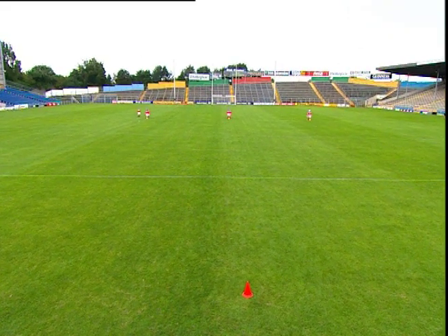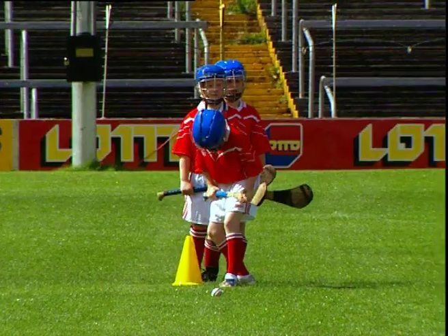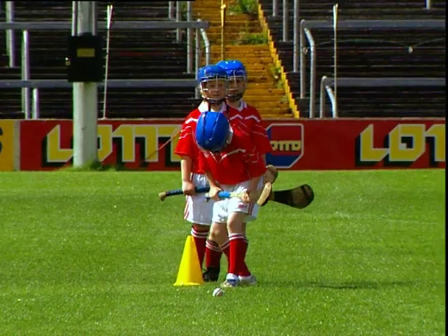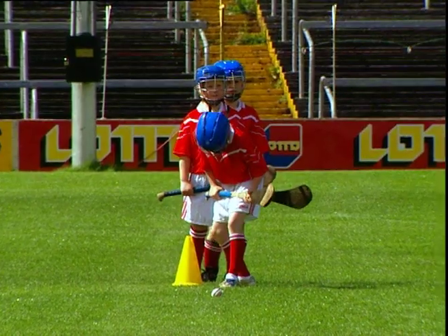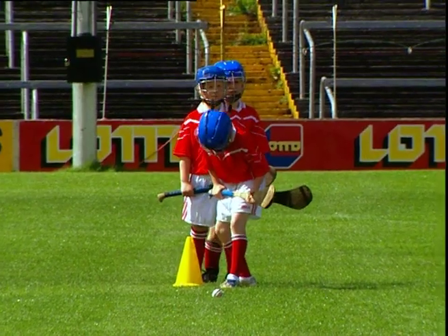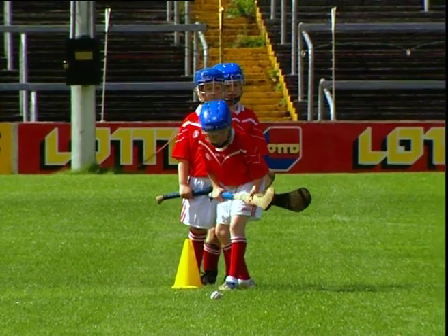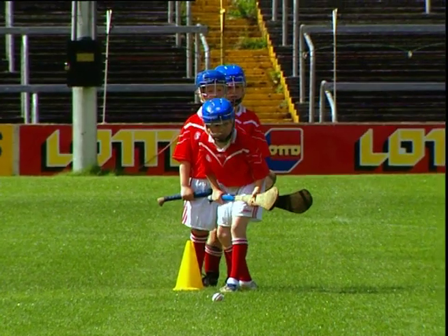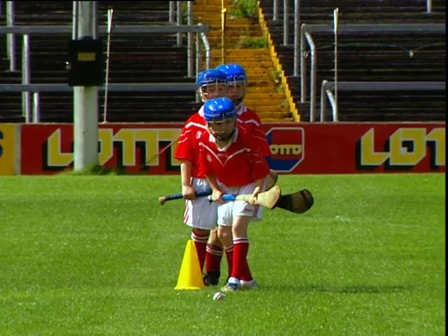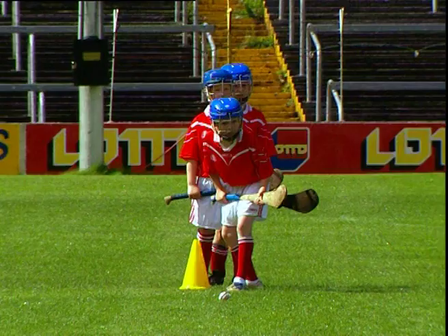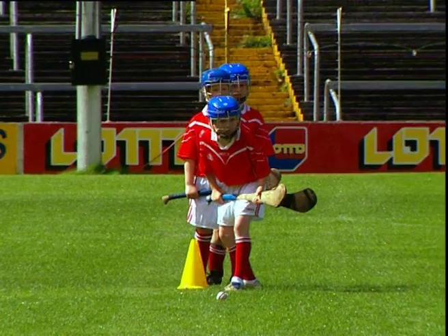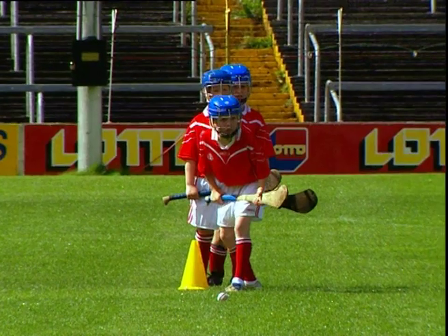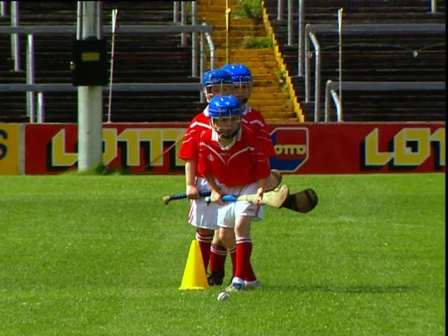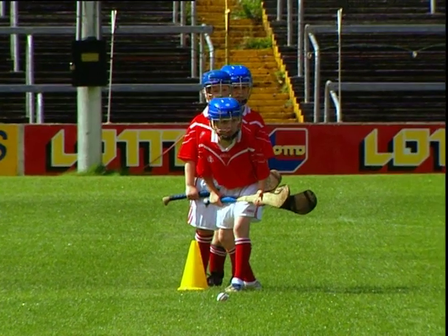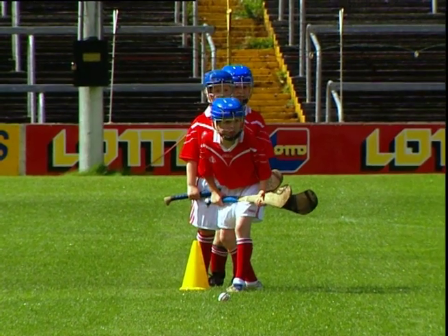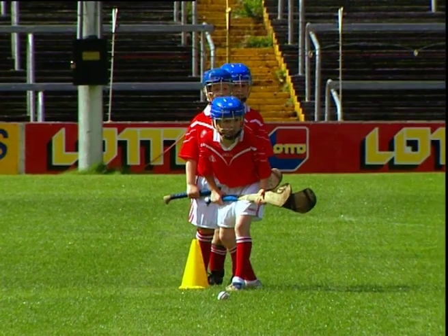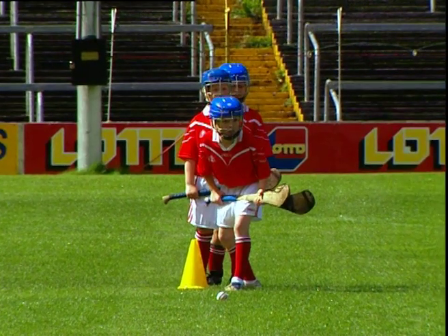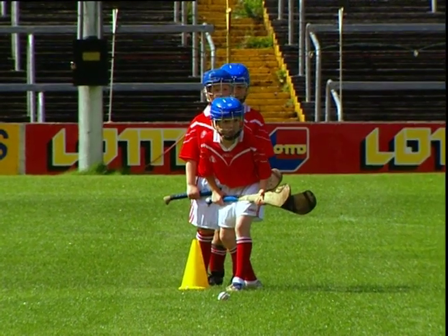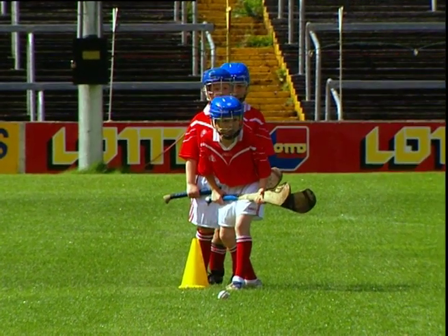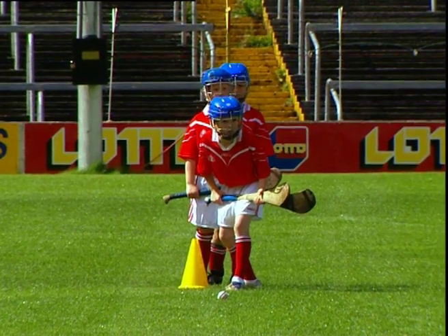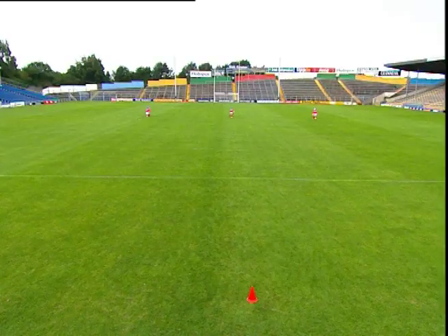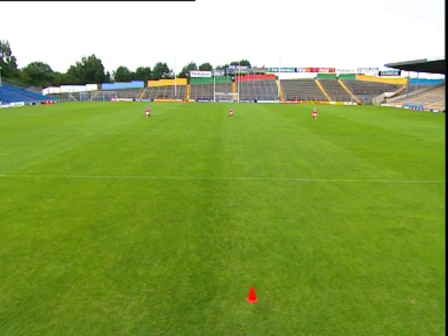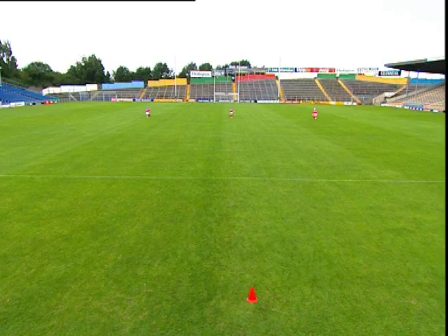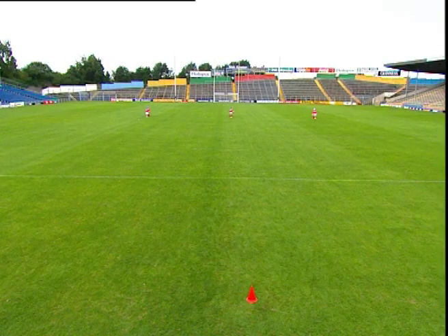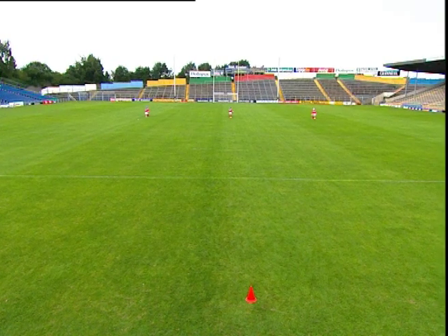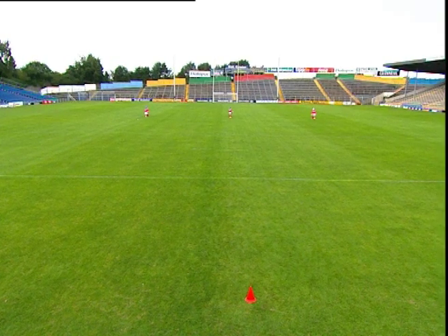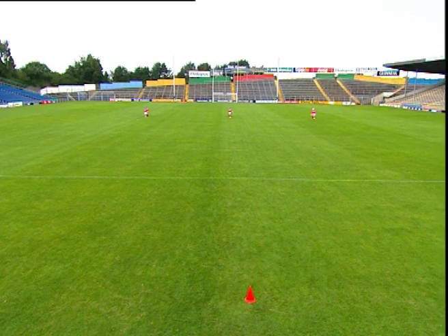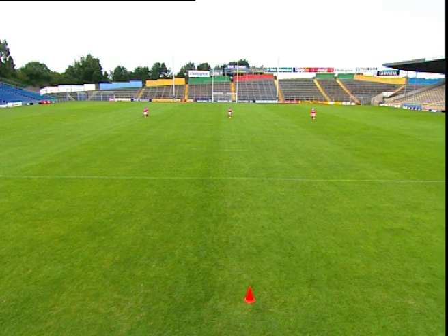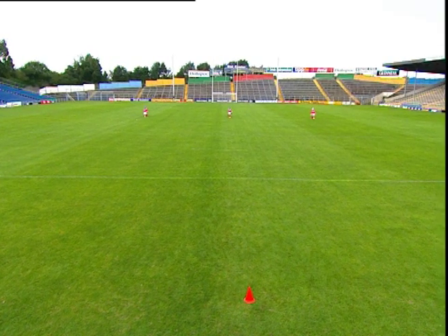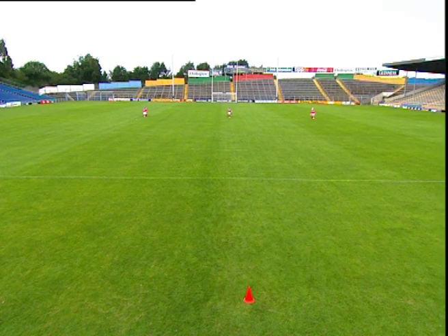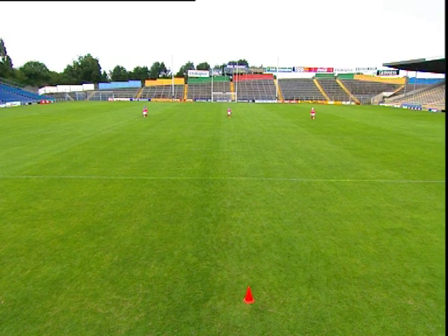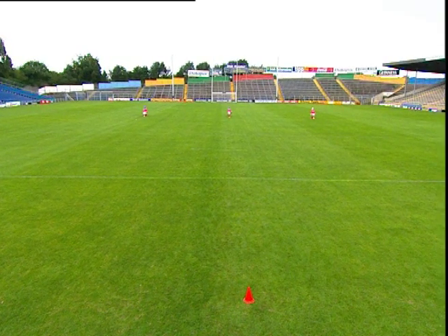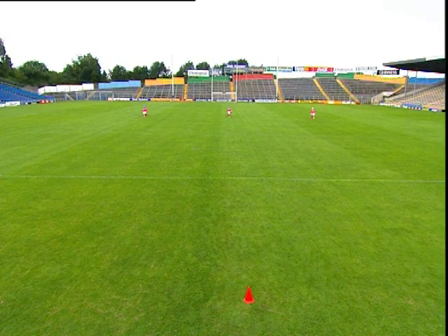In groups of three, the players spread out along one line, with approximately 15 metres between each player.